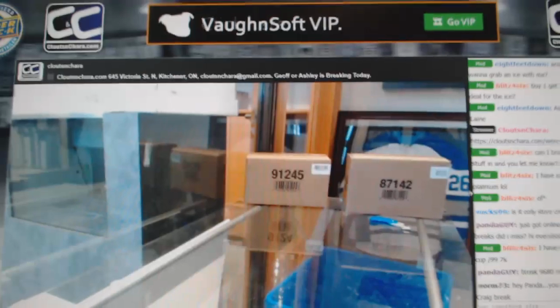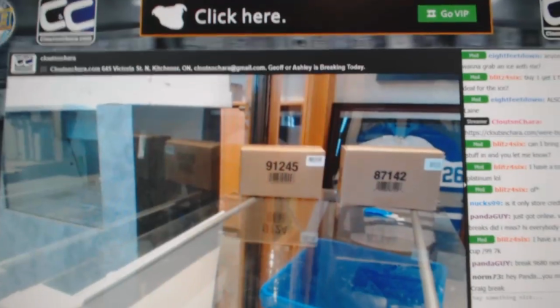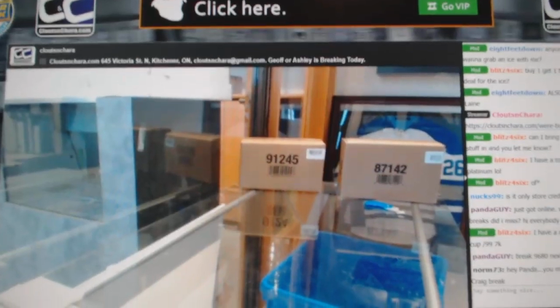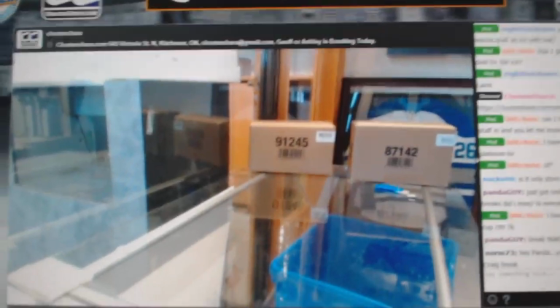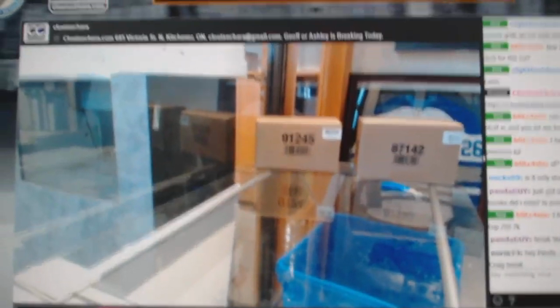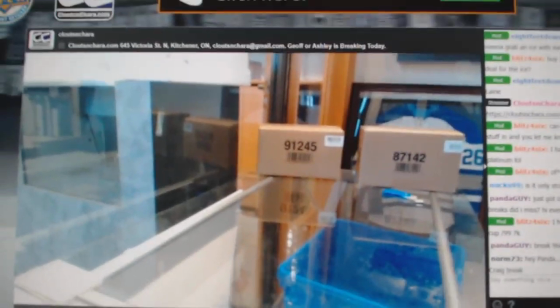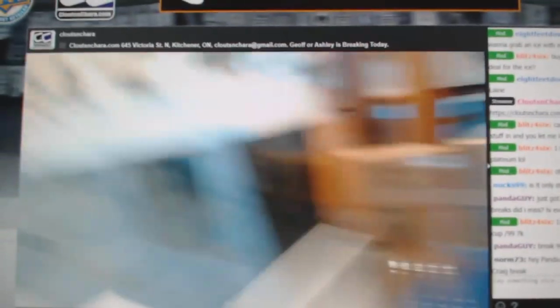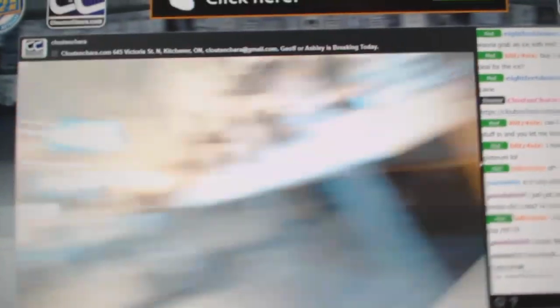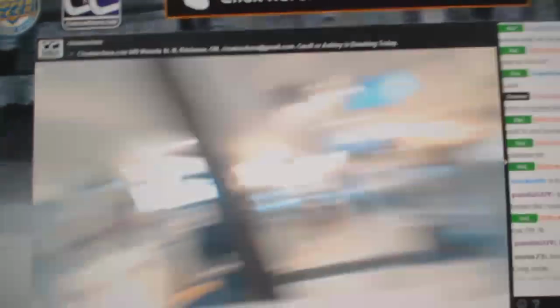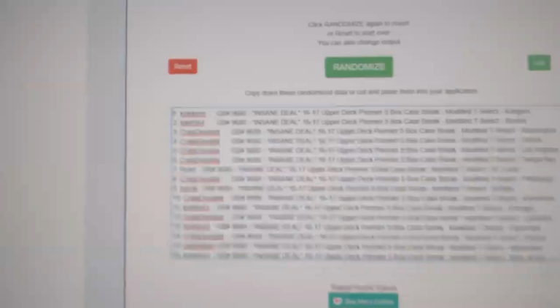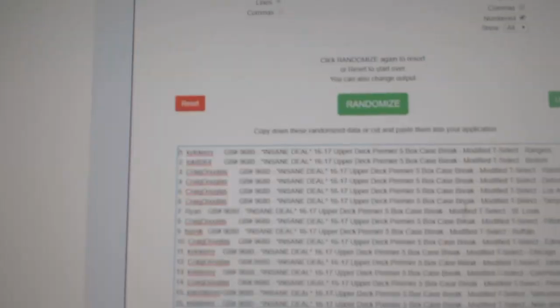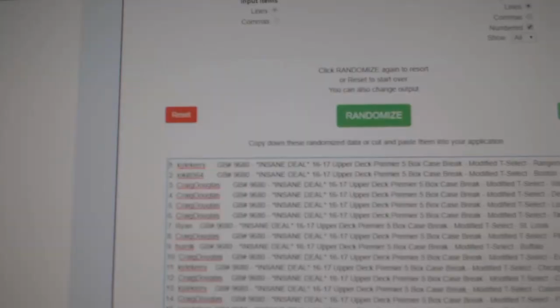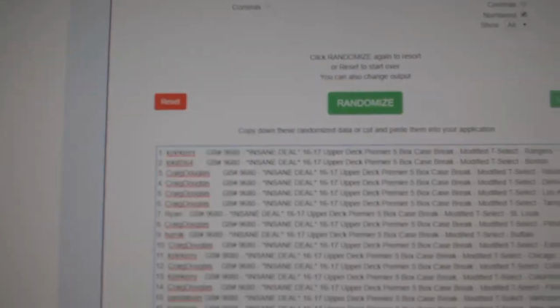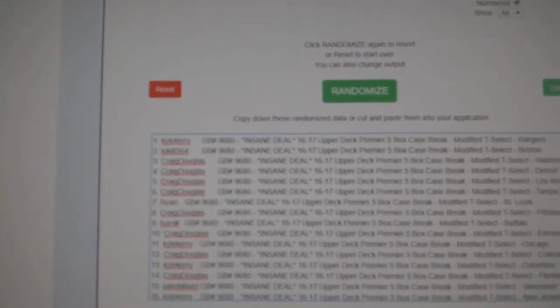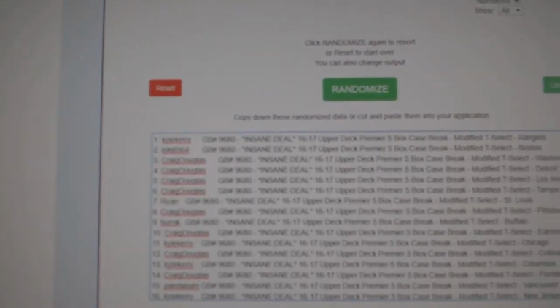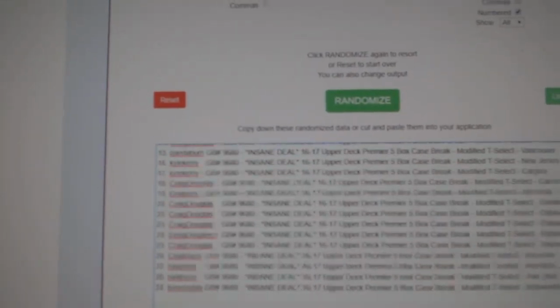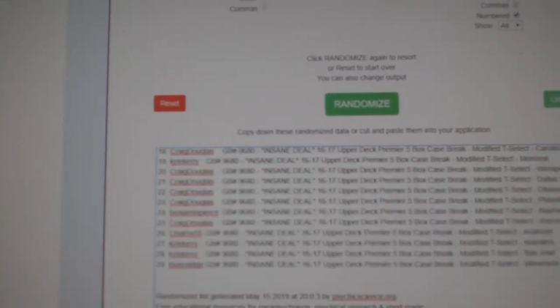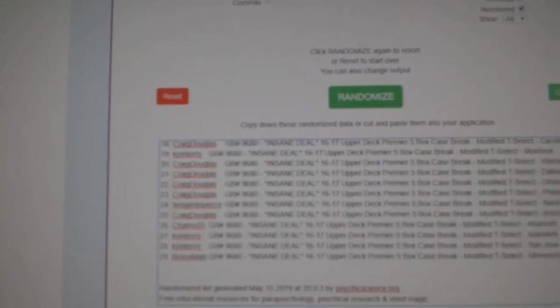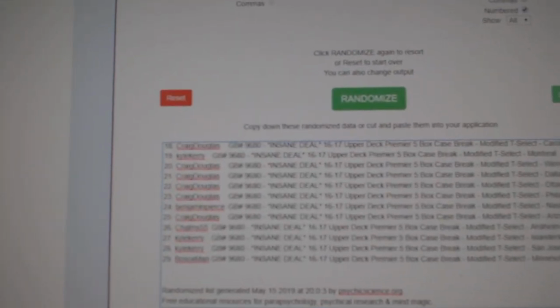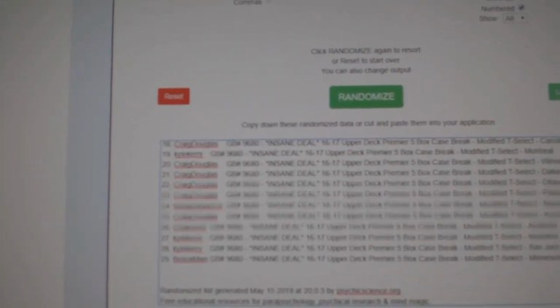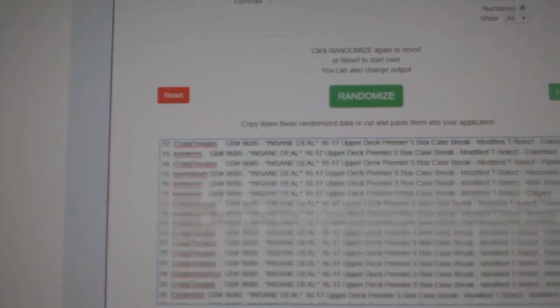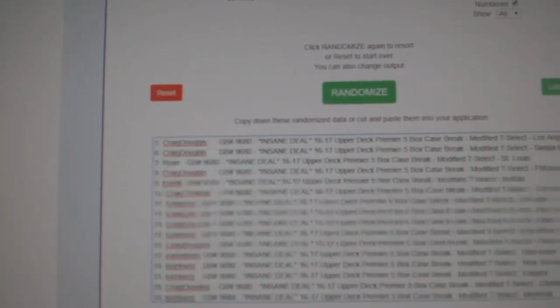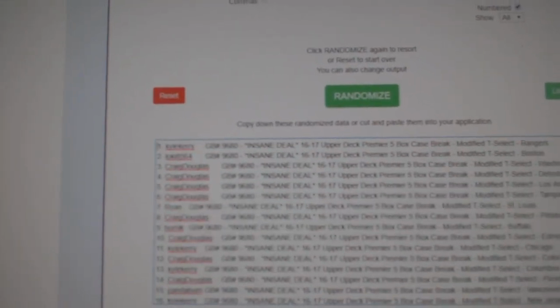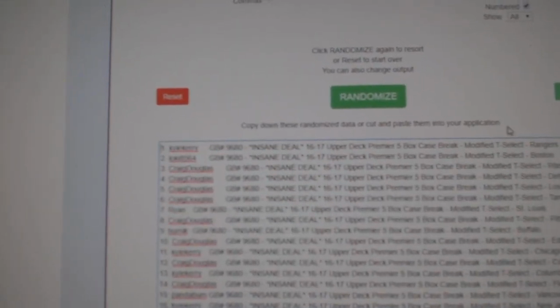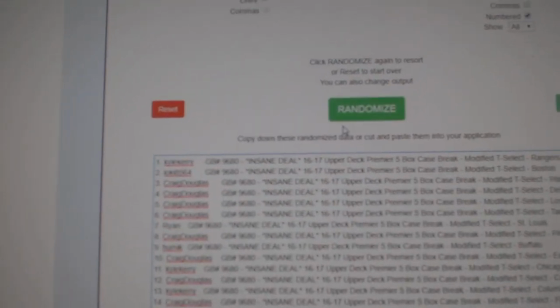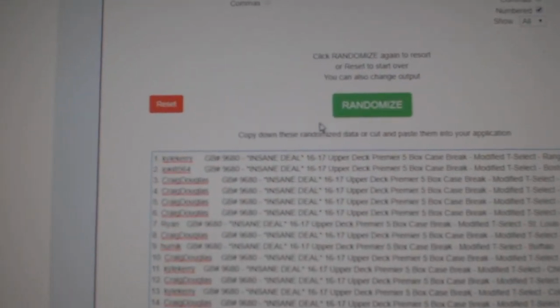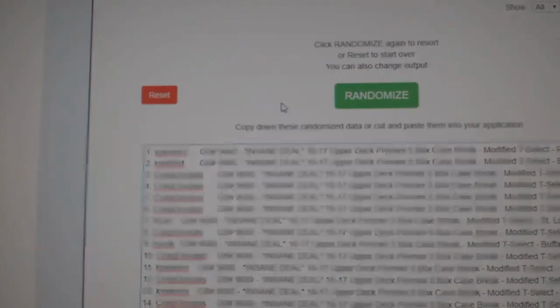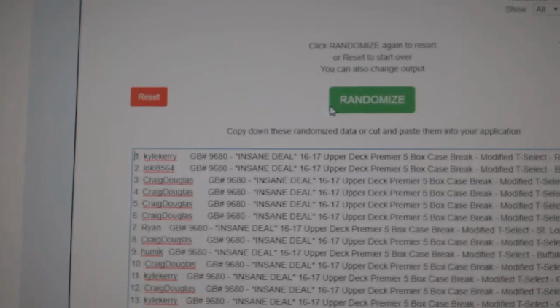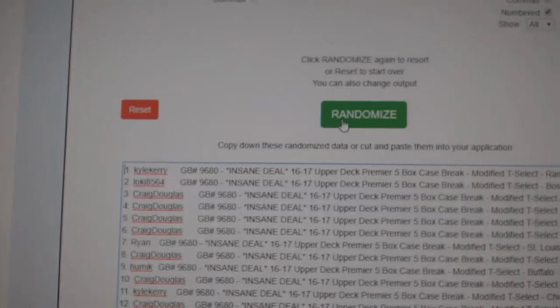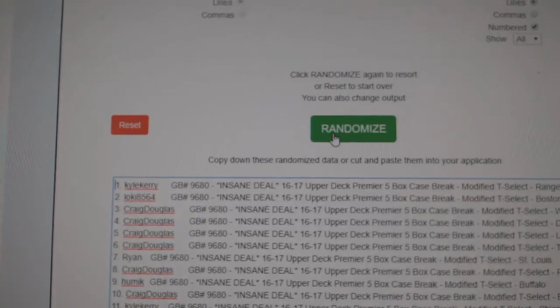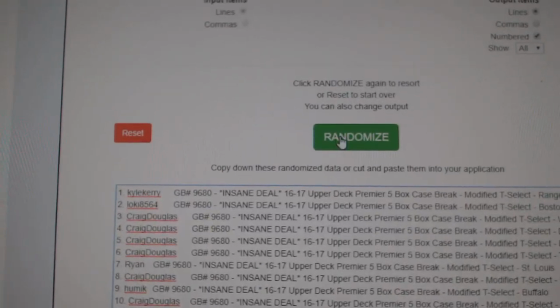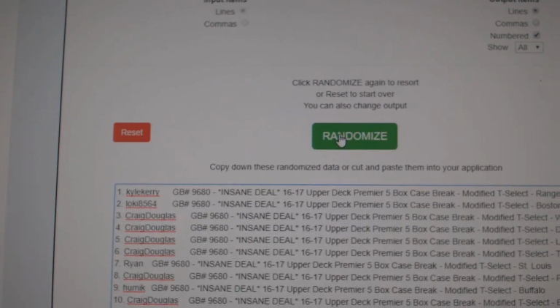Here we go, 9680. Everything three times — whoever lands on top gets the Maple Leafs. Good luck.